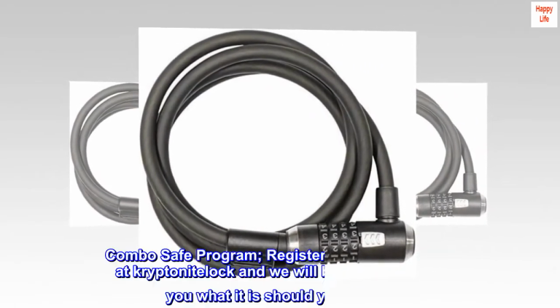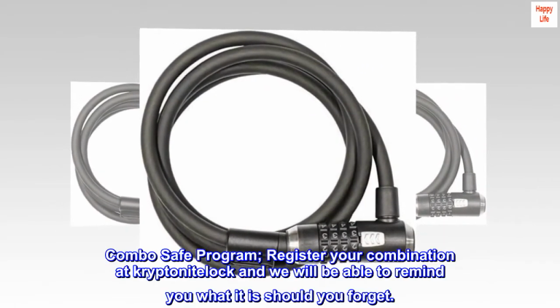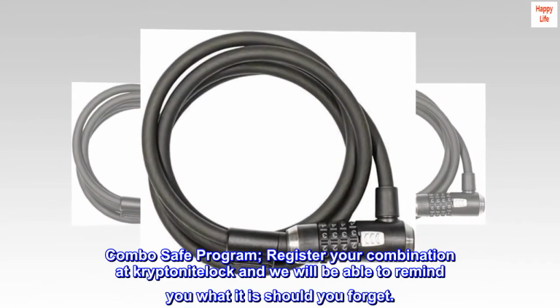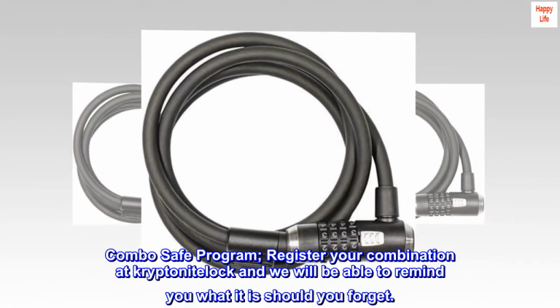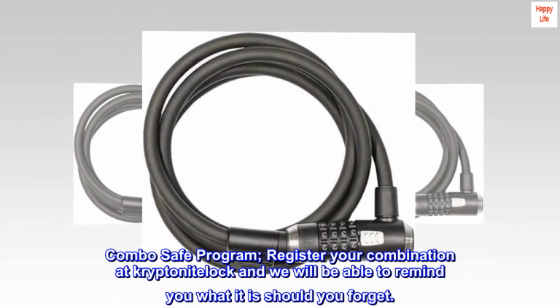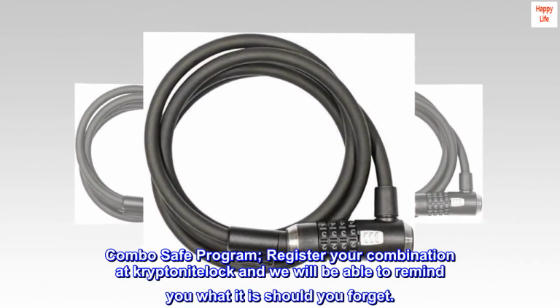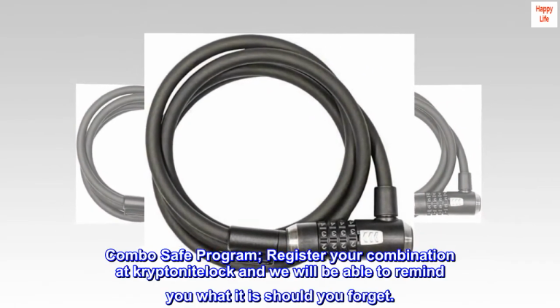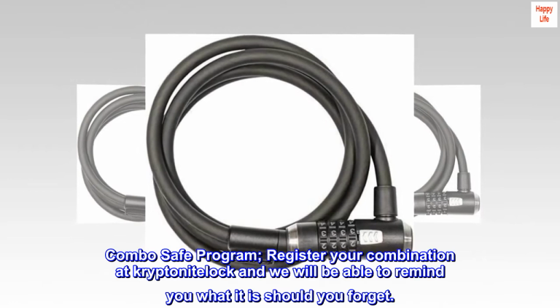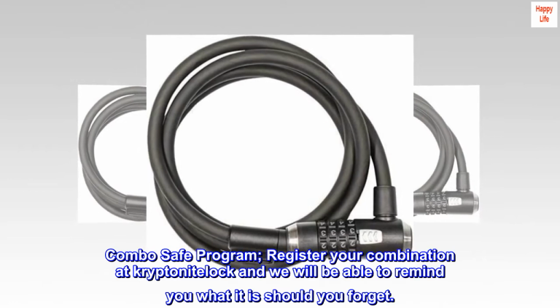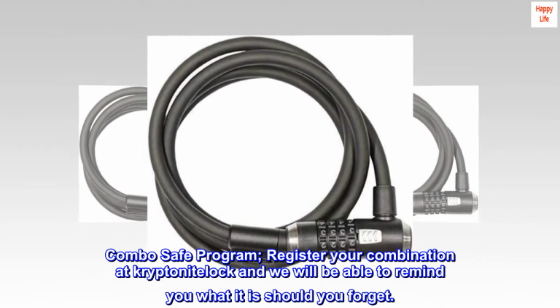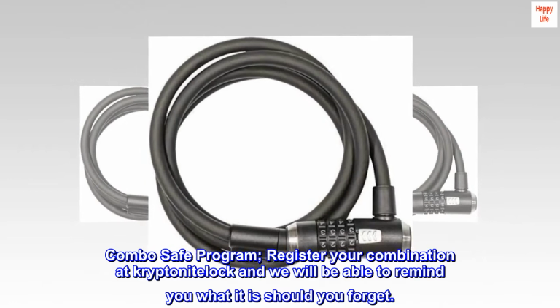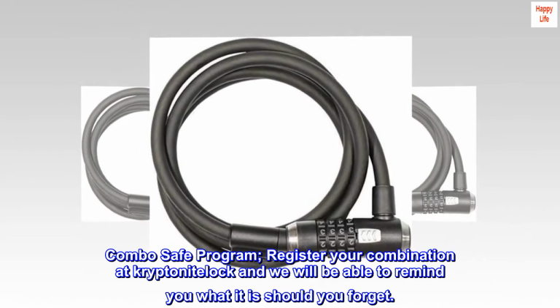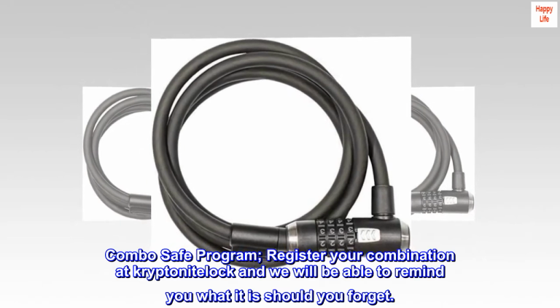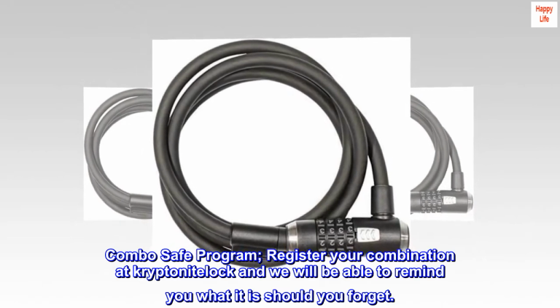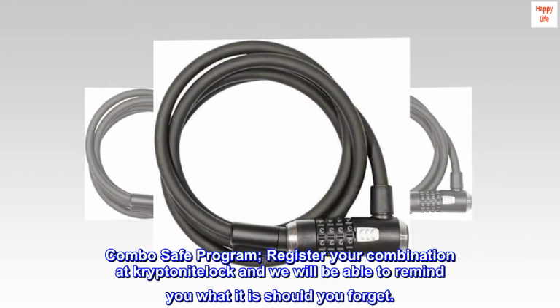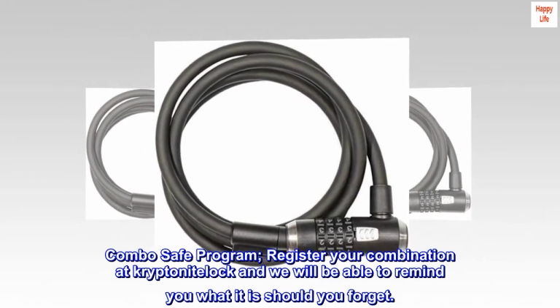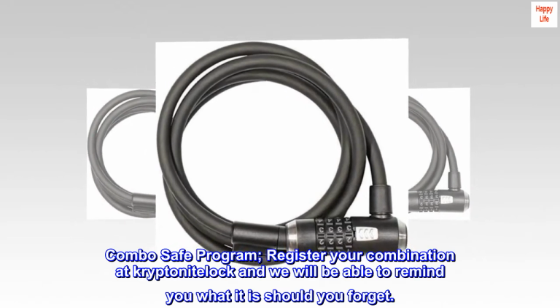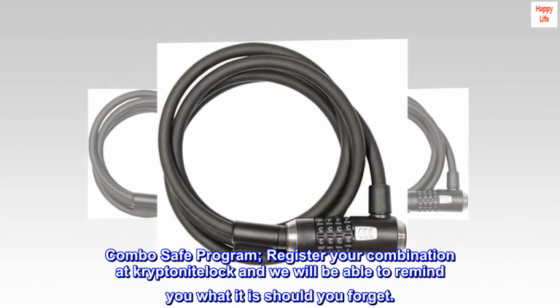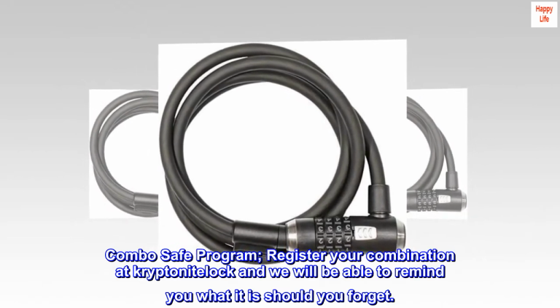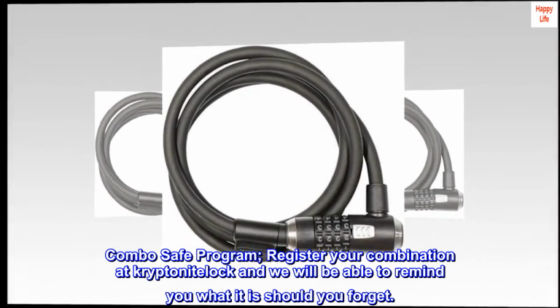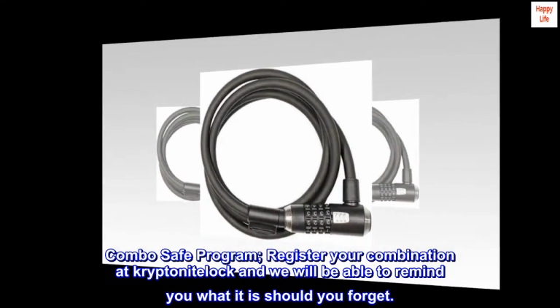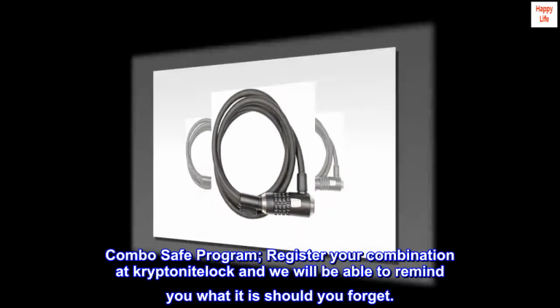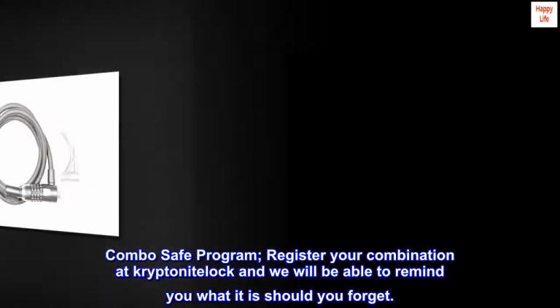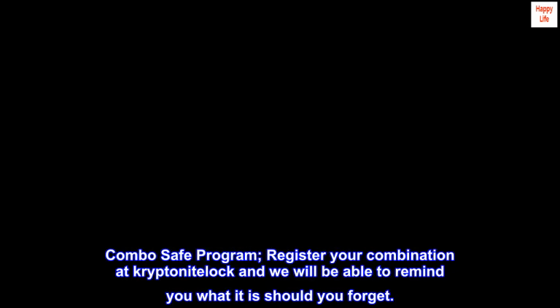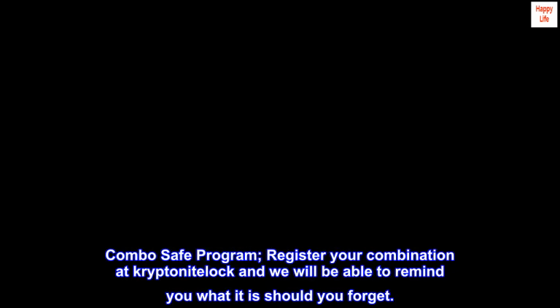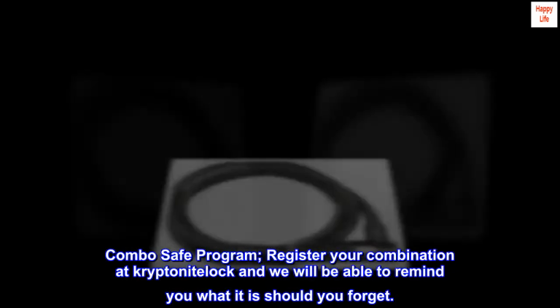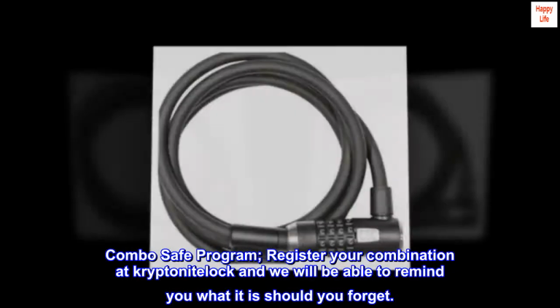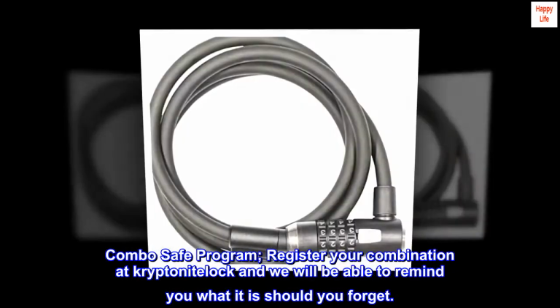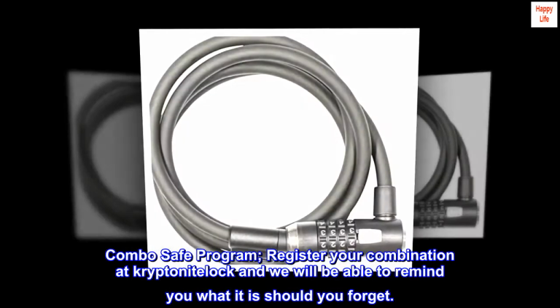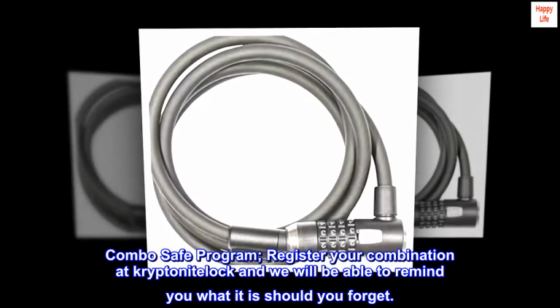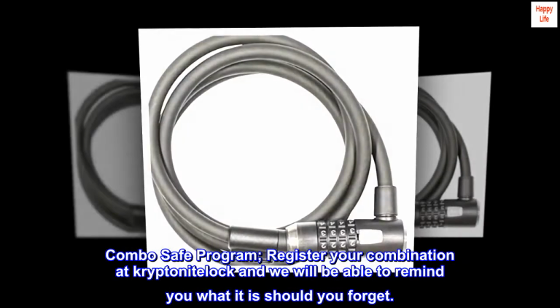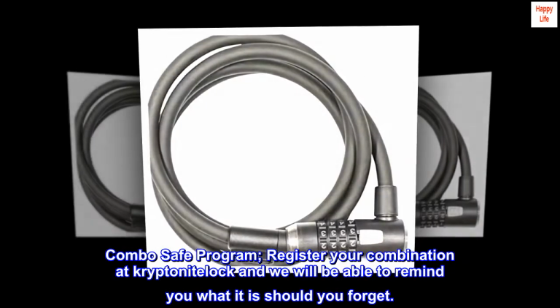Combo Safe Program: register your combination at Kryptonite Lock and we will be able to remind you what it is should you forget.